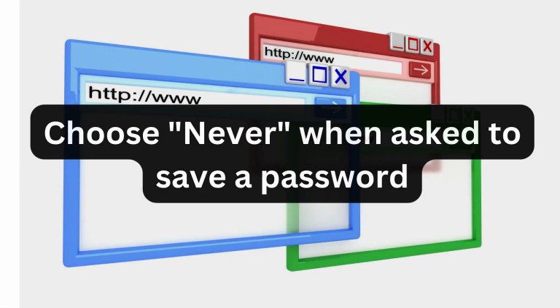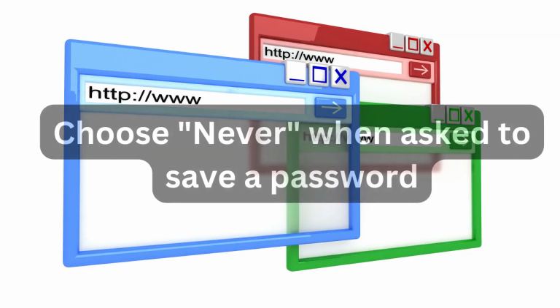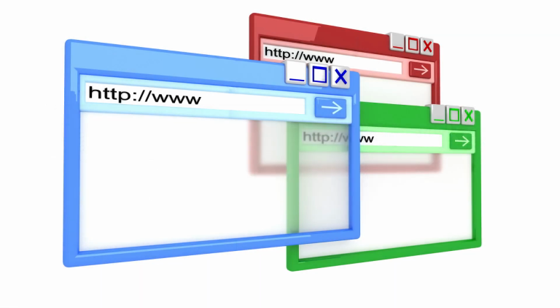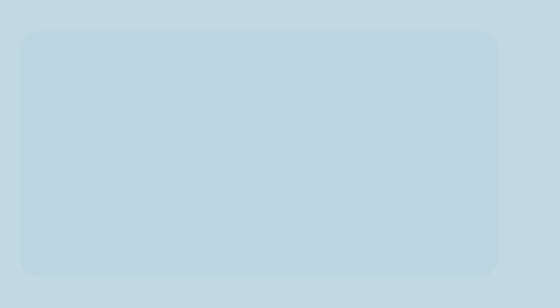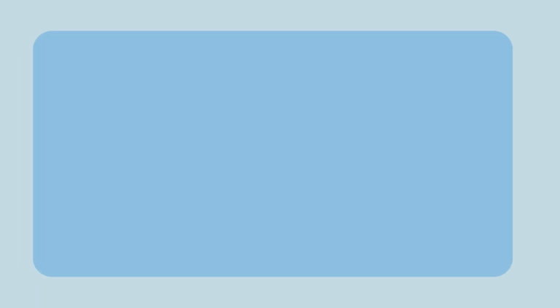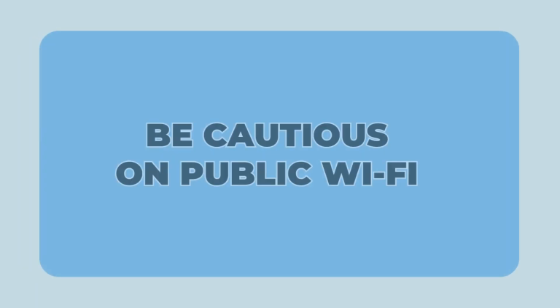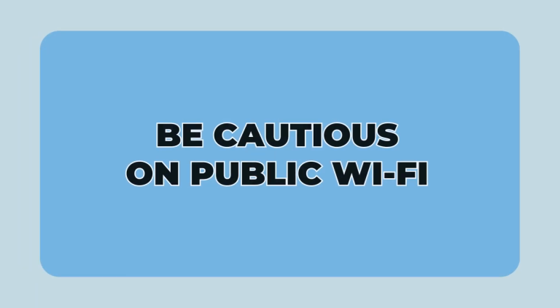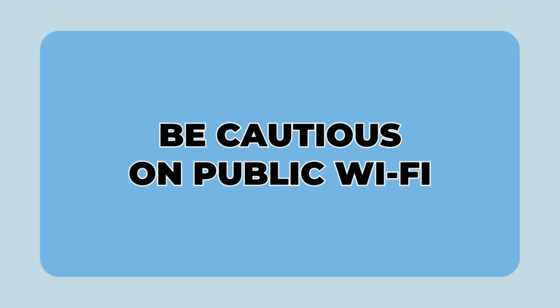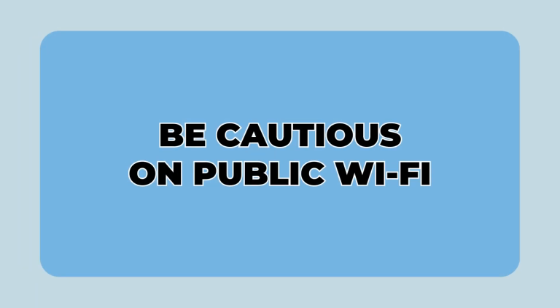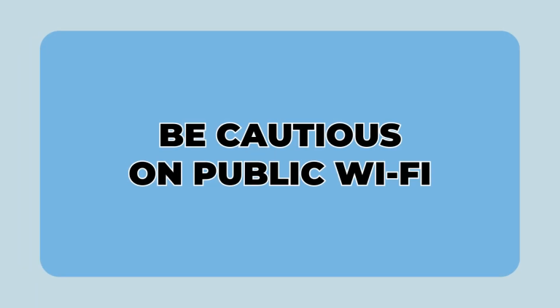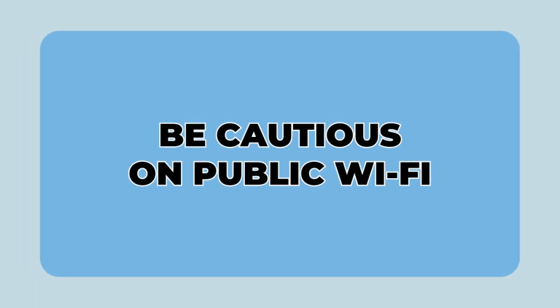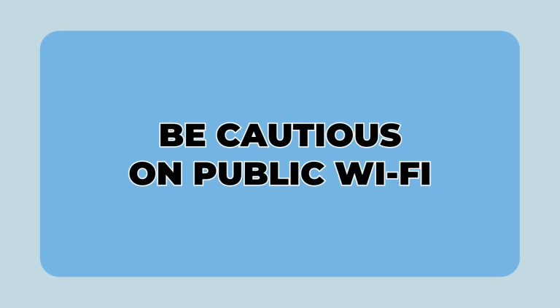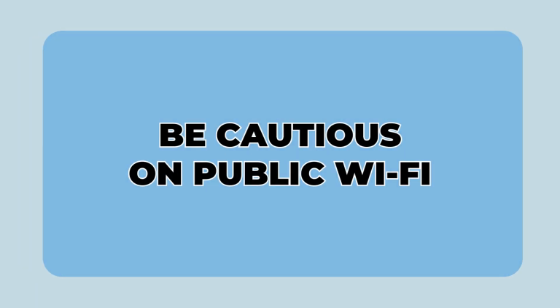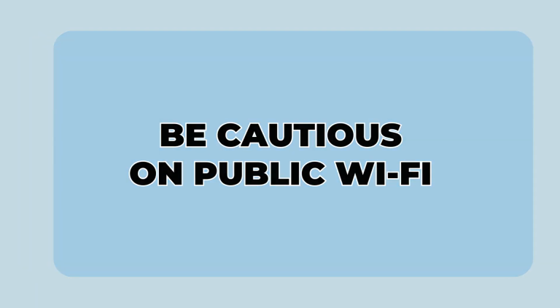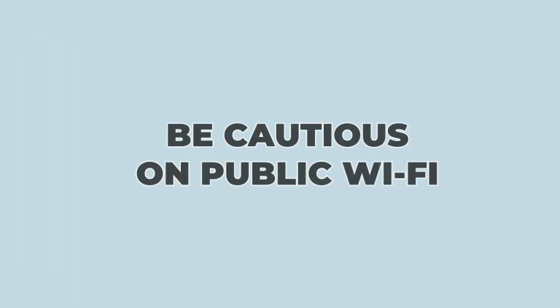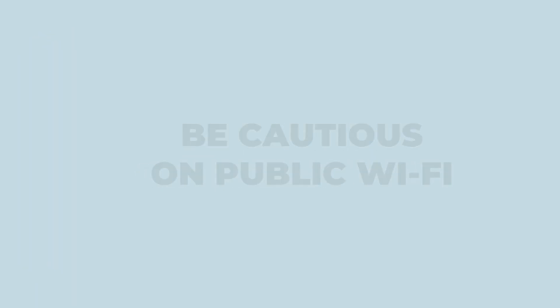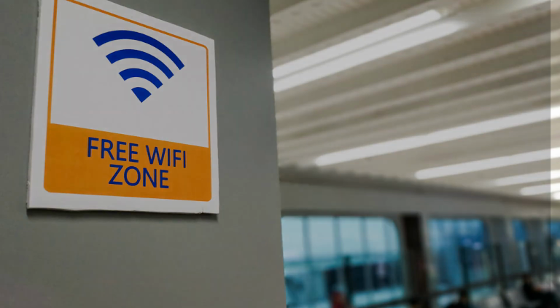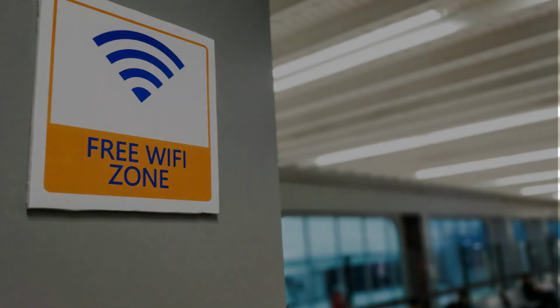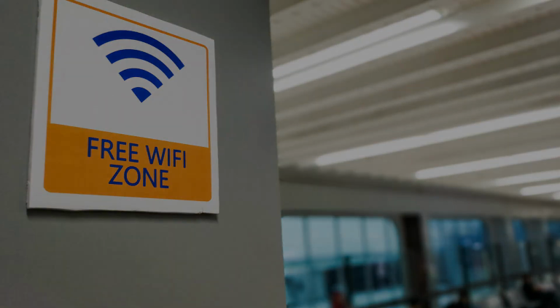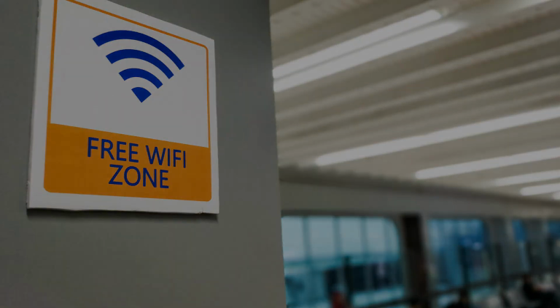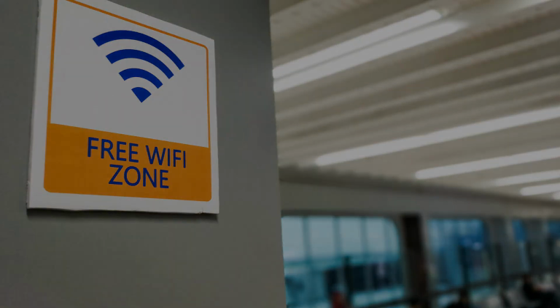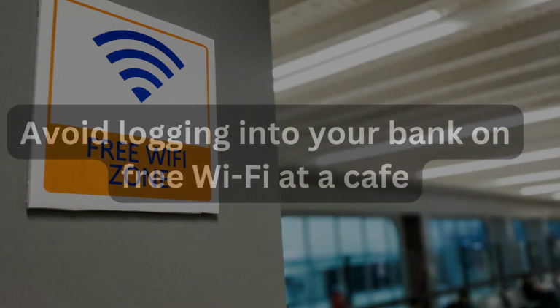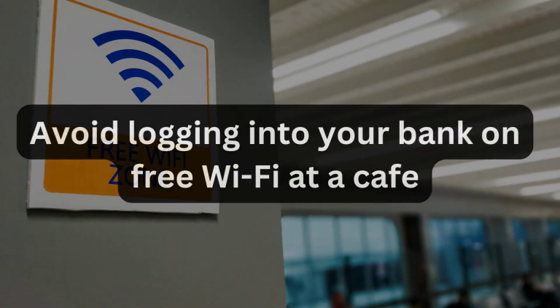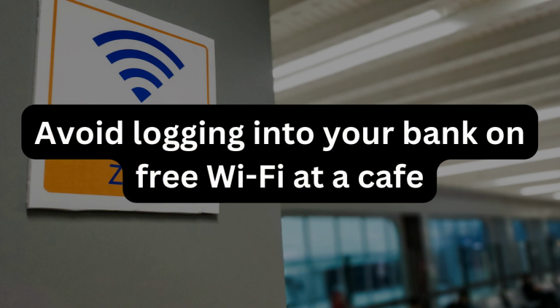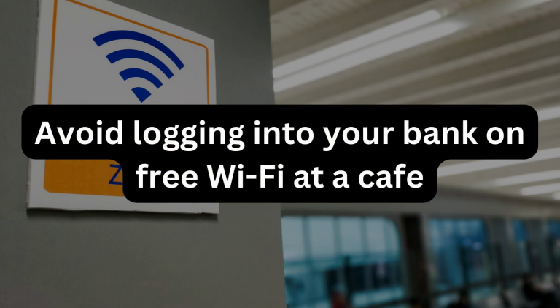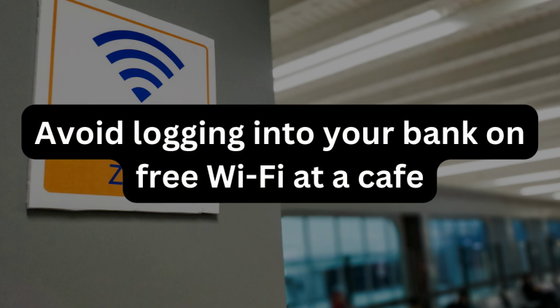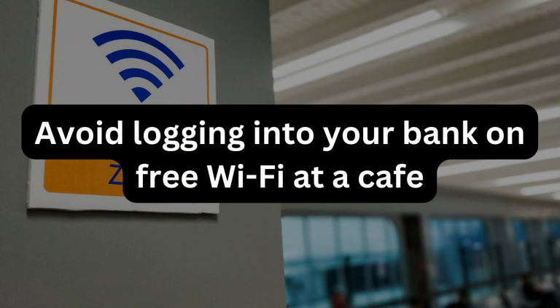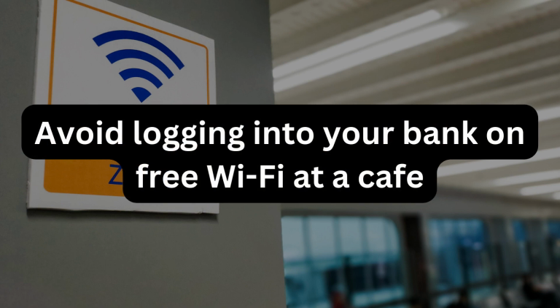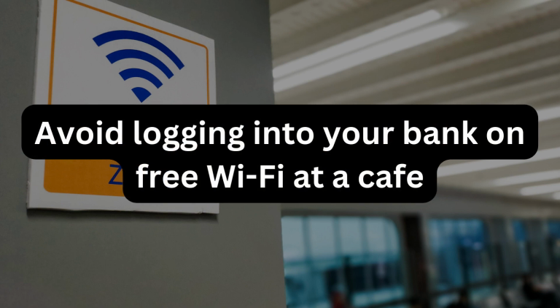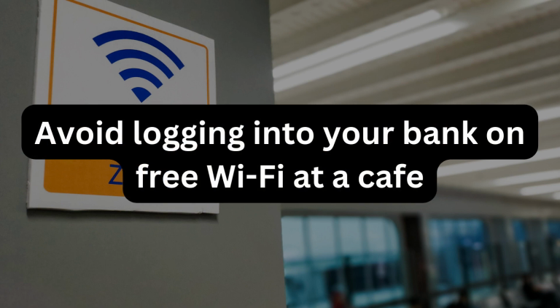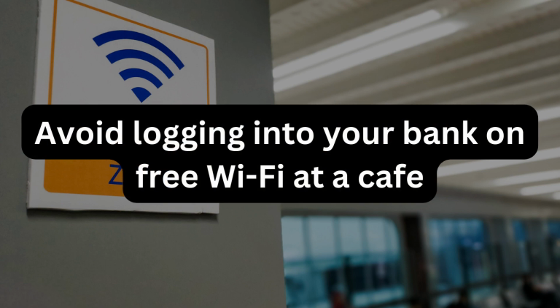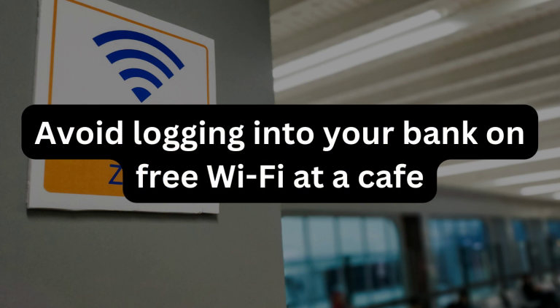13. Be cautious on public Wi-Fi. Don't log into your bank account while connected to the free Wi-Fi at a coffee shop.